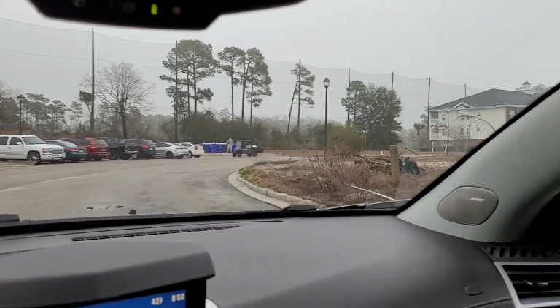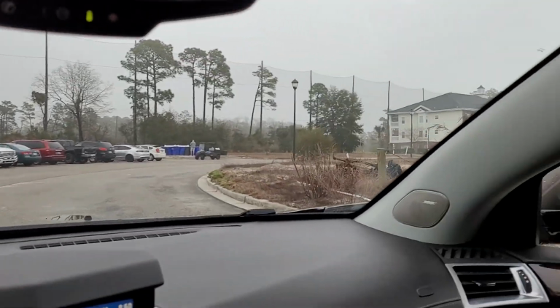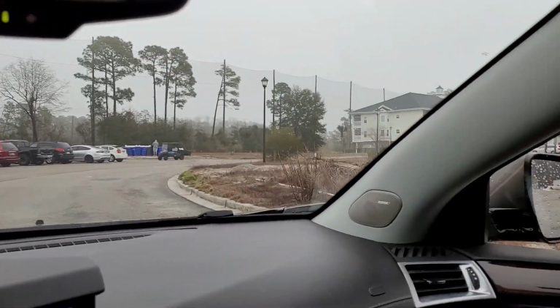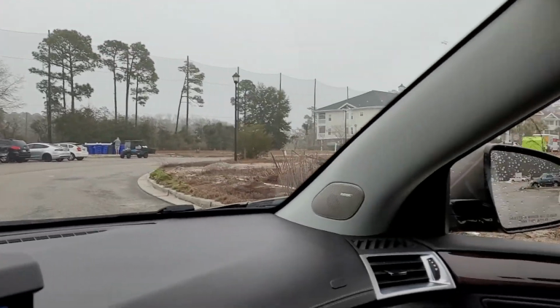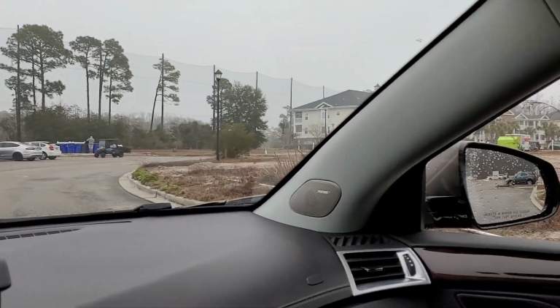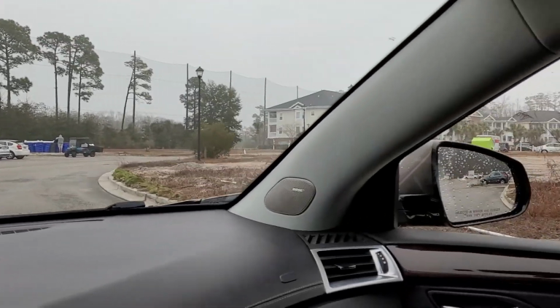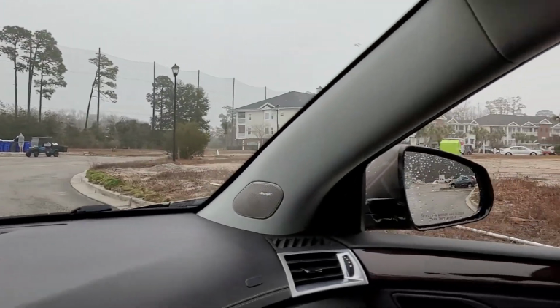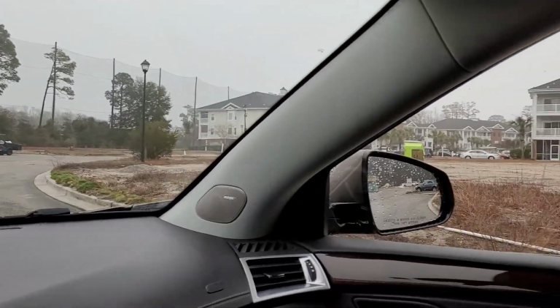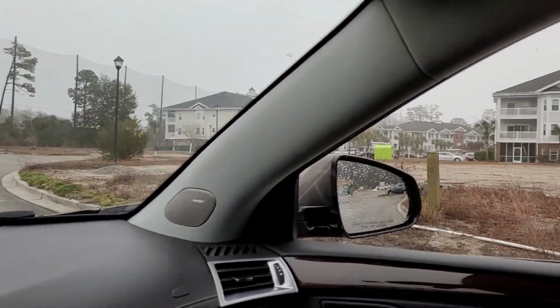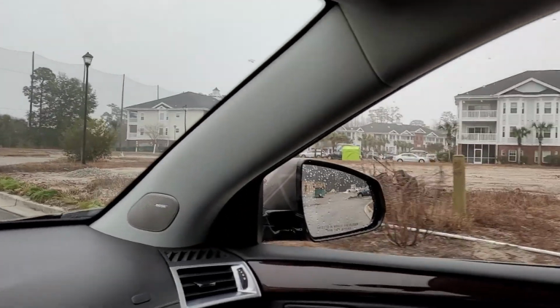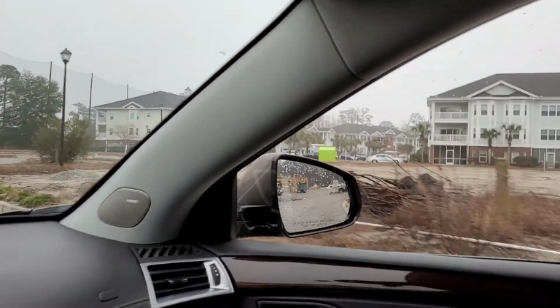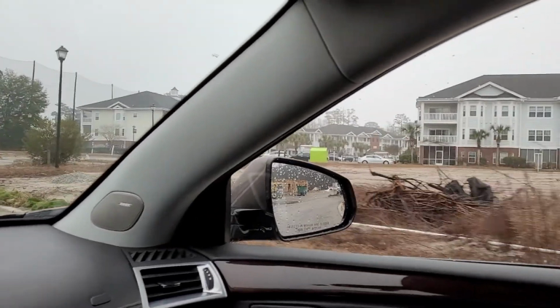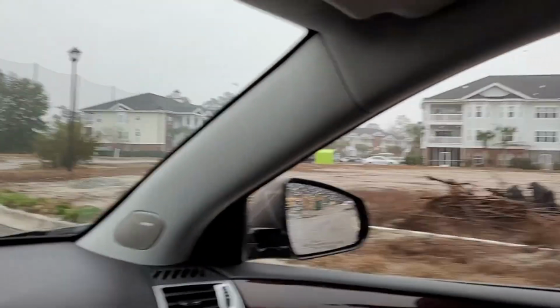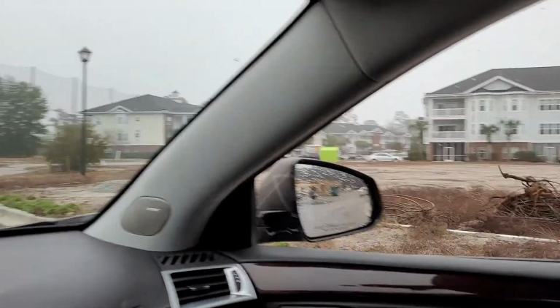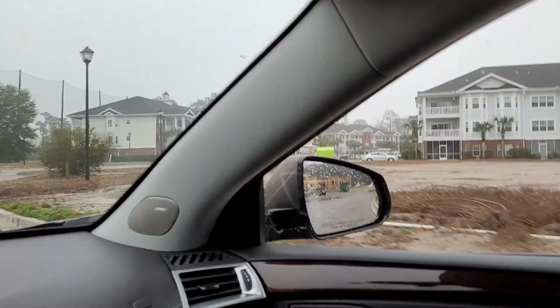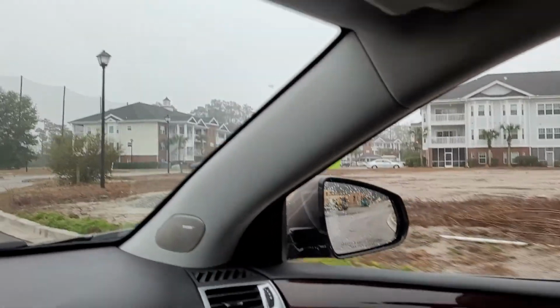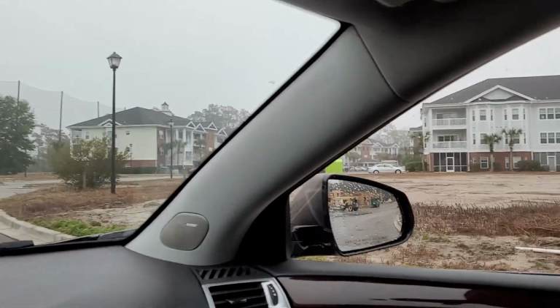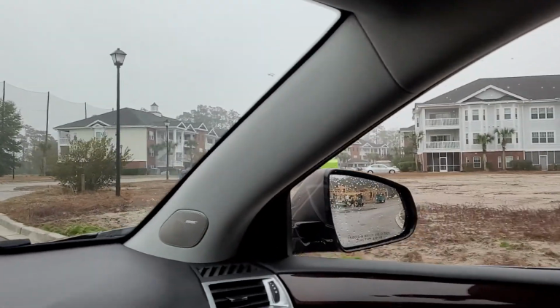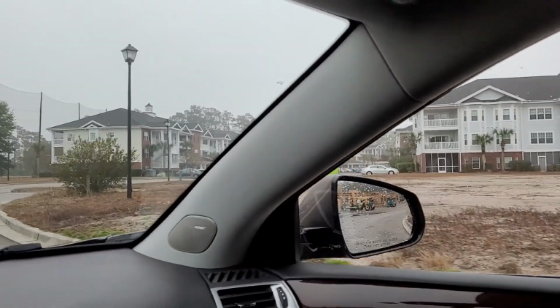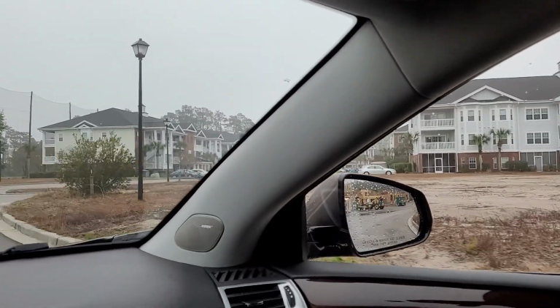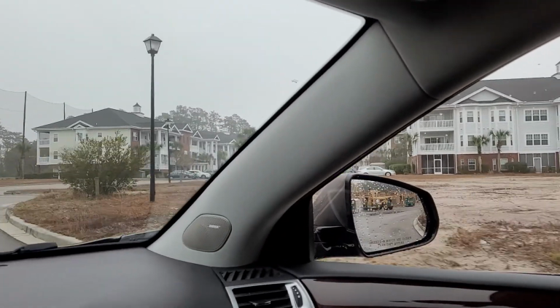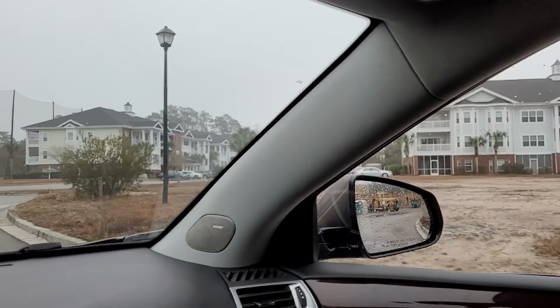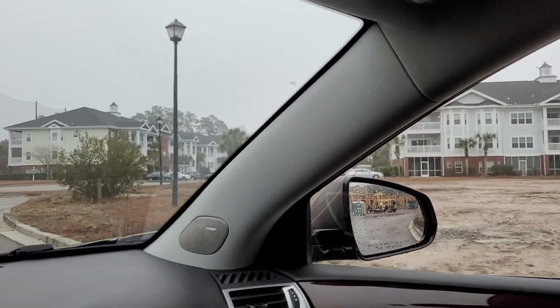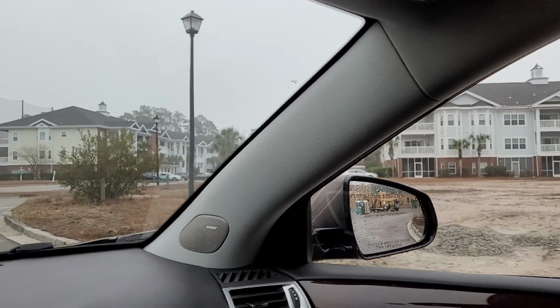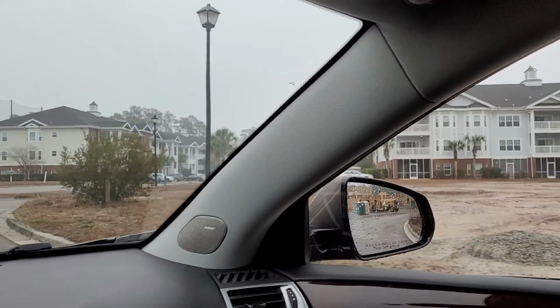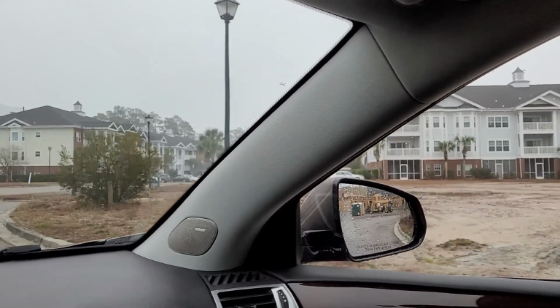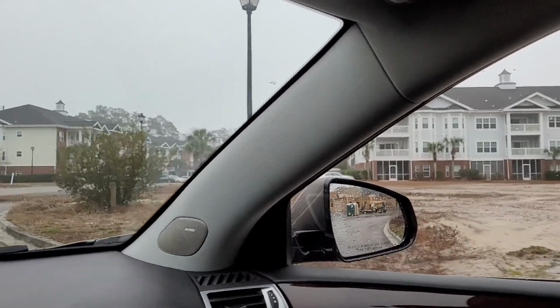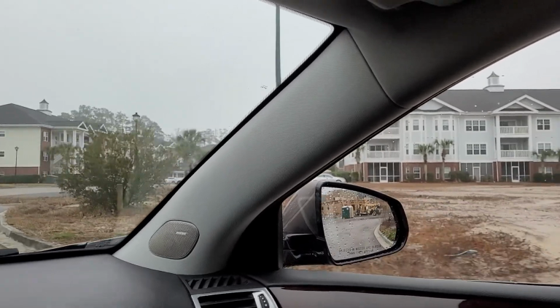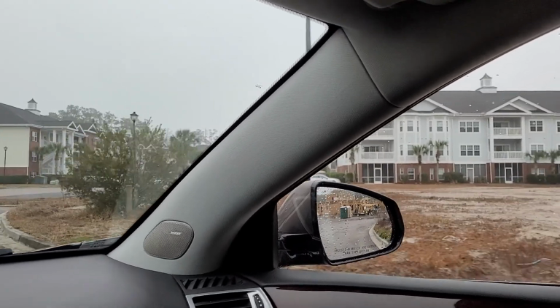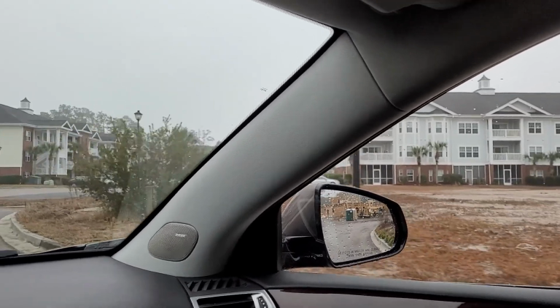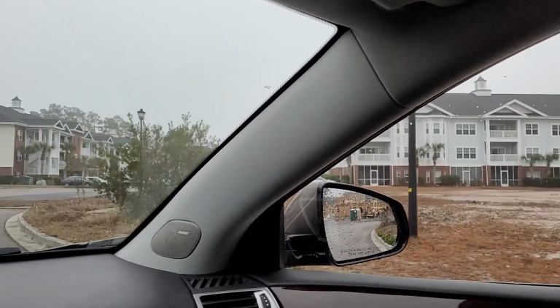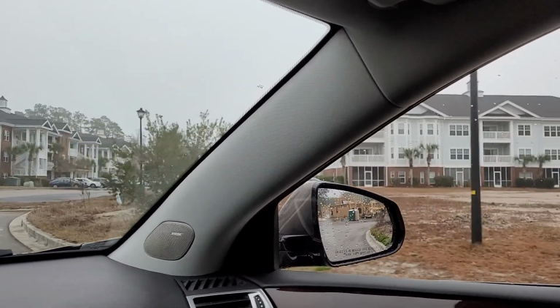The golf course is out in the distance. As we come around the corner here, these are the other buildings that are obviously already existing.